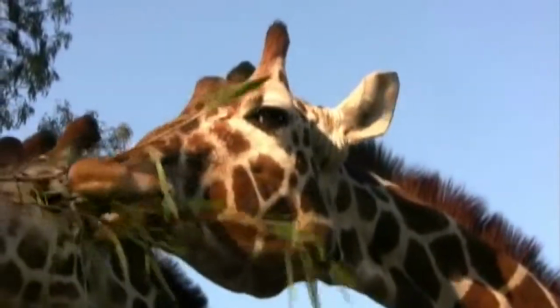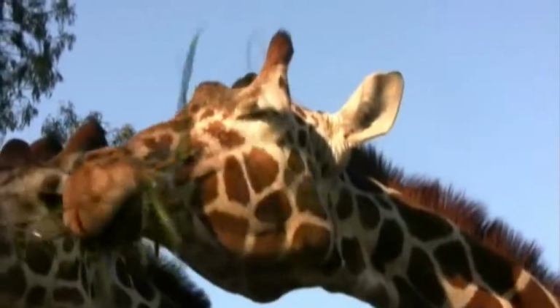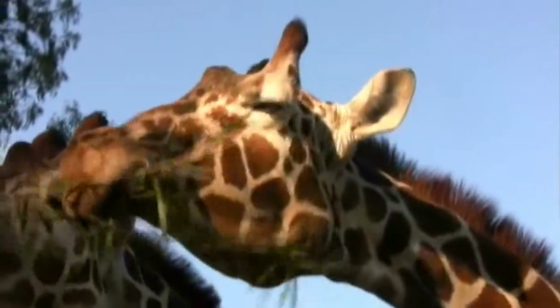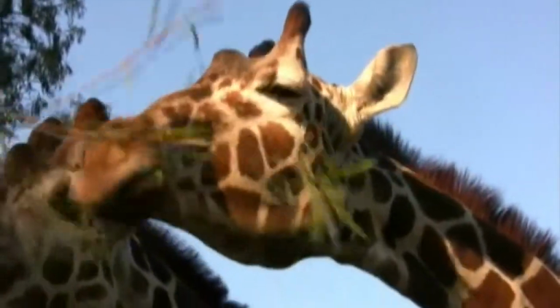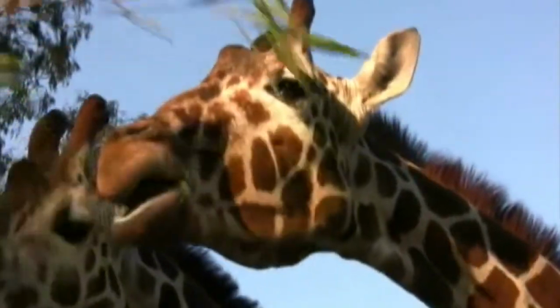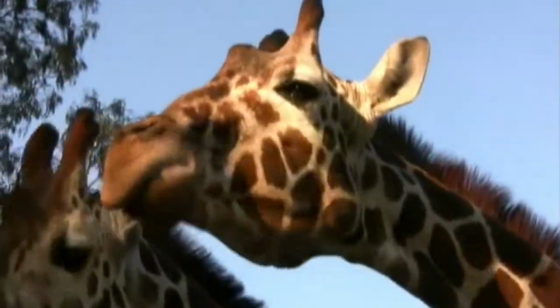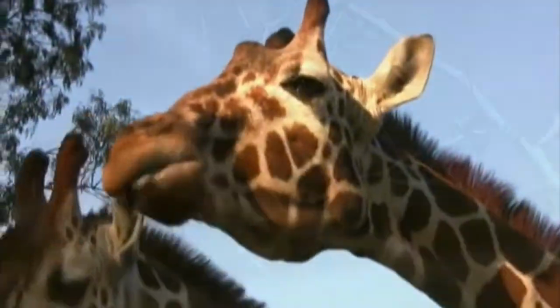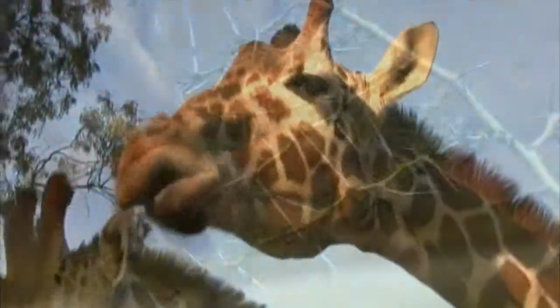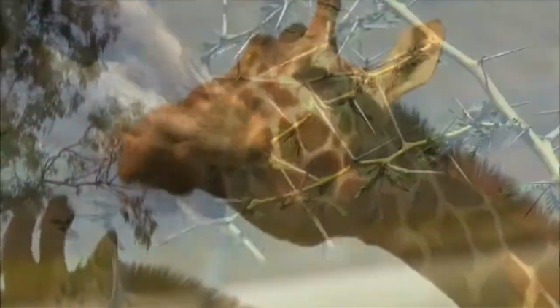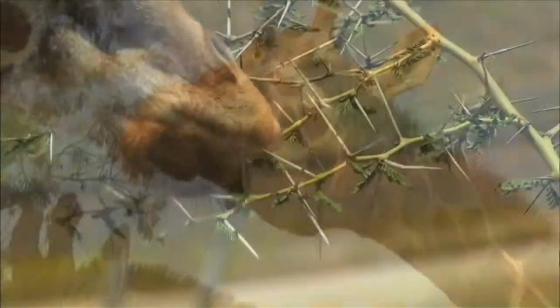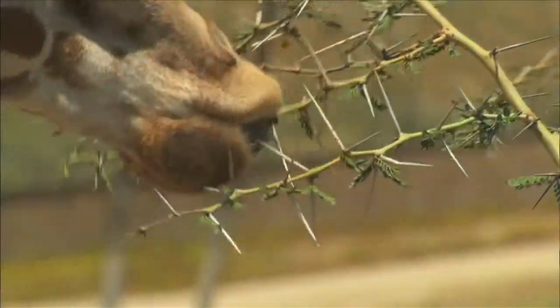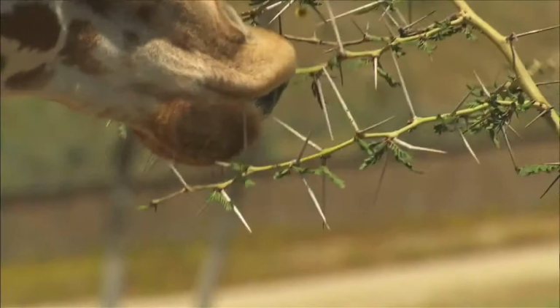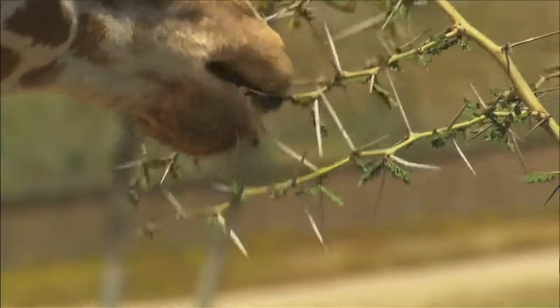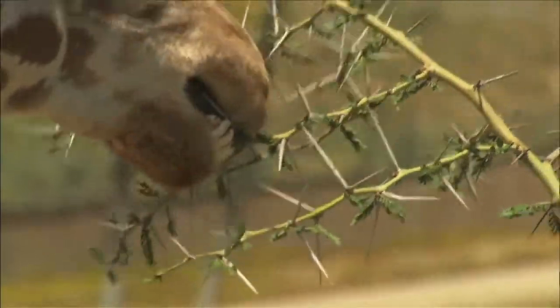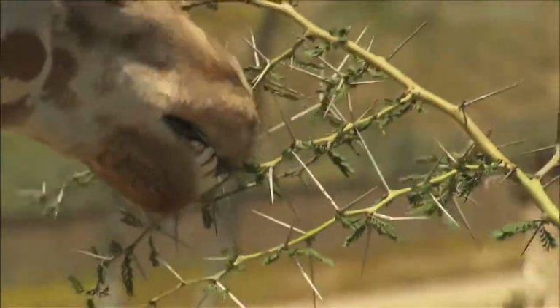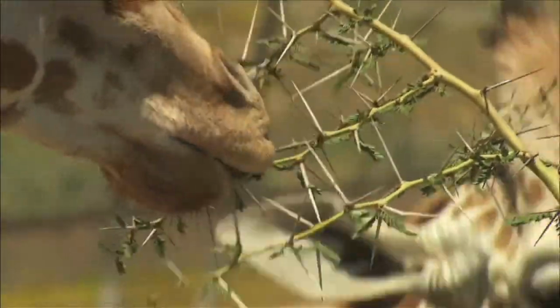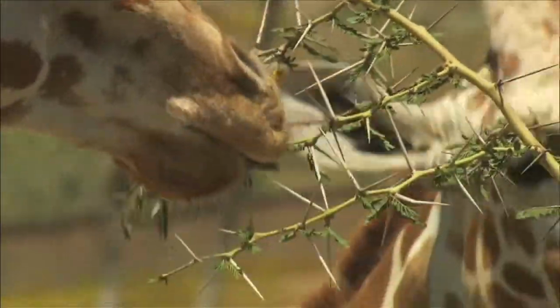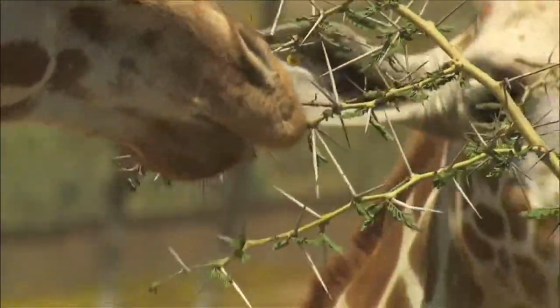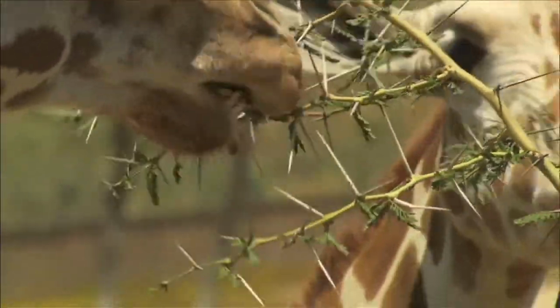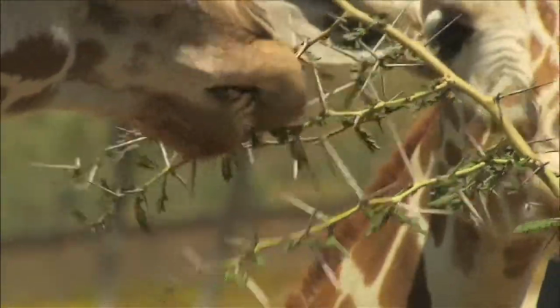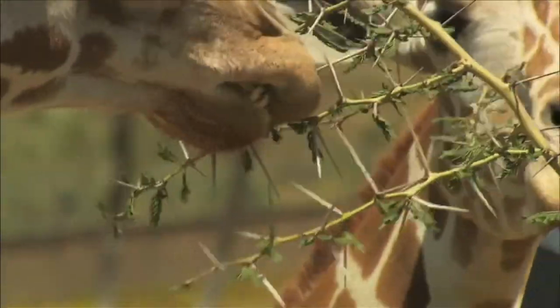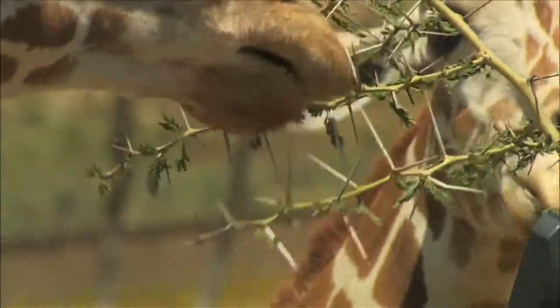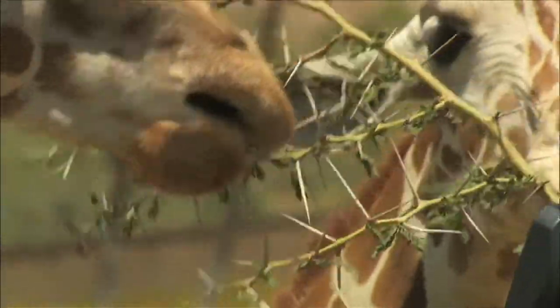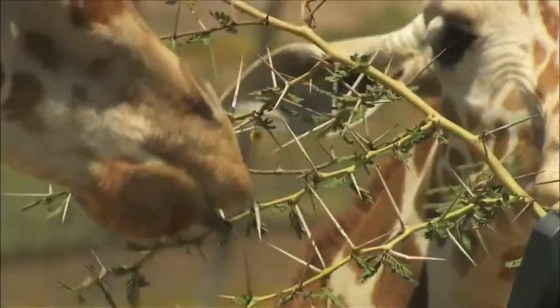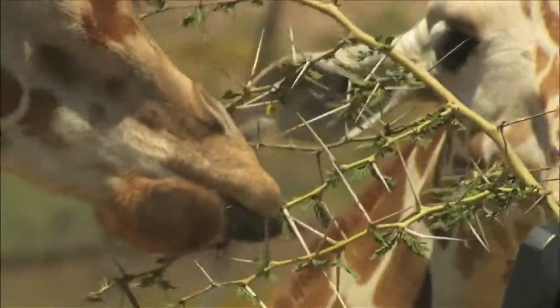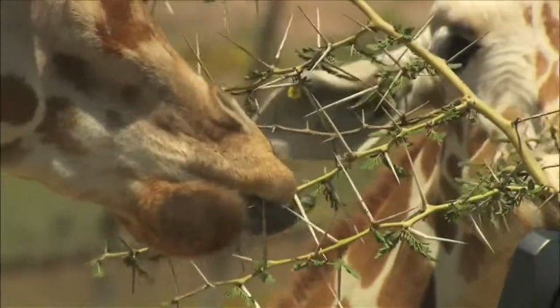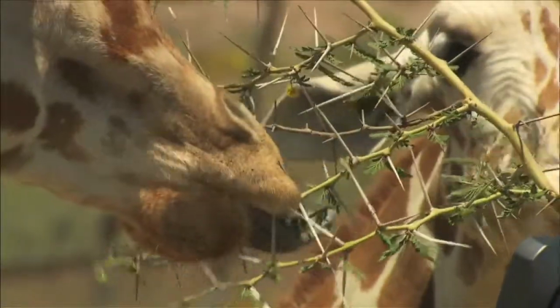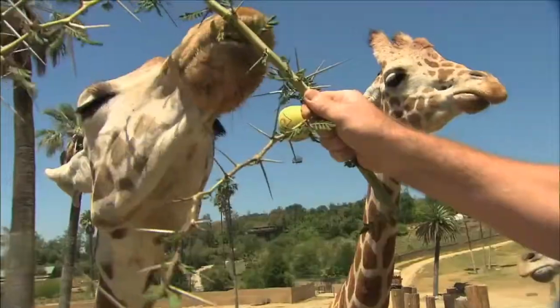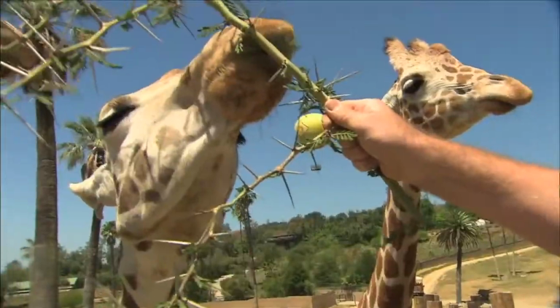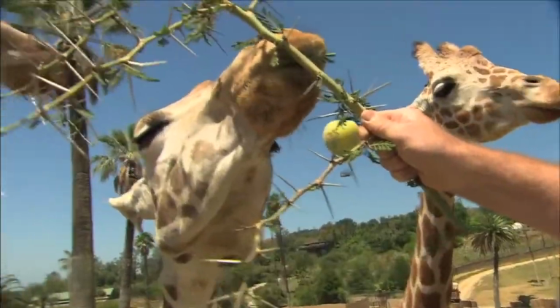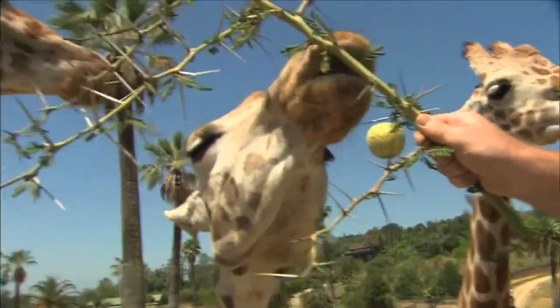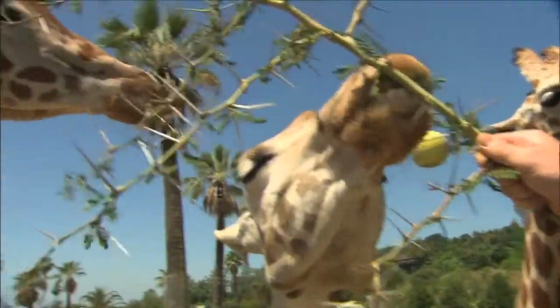They particularly enjoy acacia, which has sharp thorns; however, their saliva is thick and protects their mouth from its sharp edges and its poisonous chemicals.